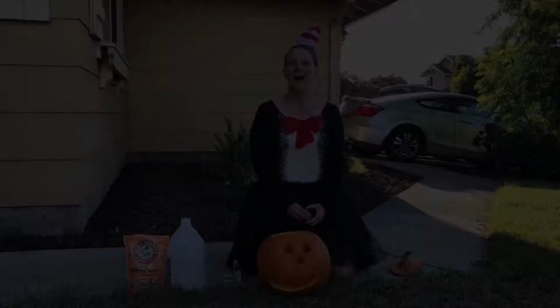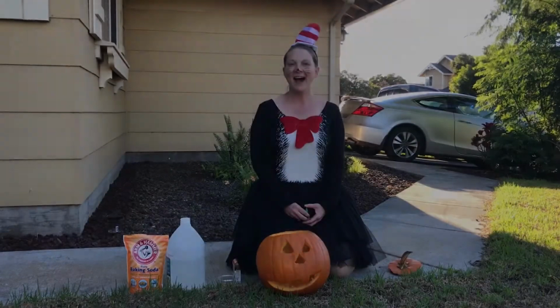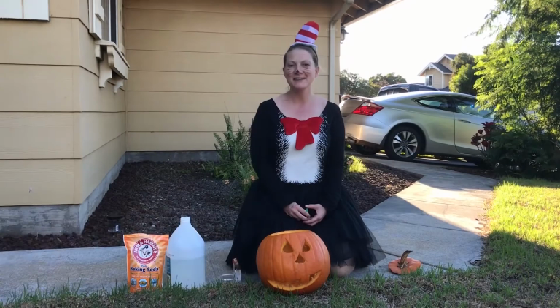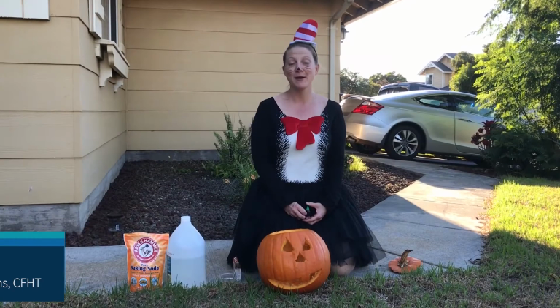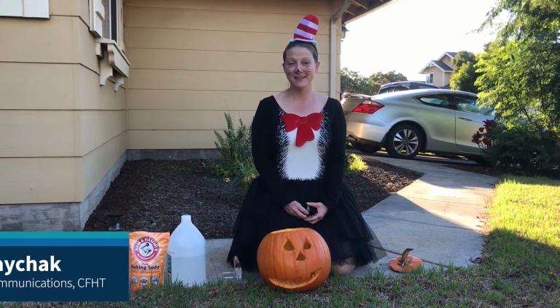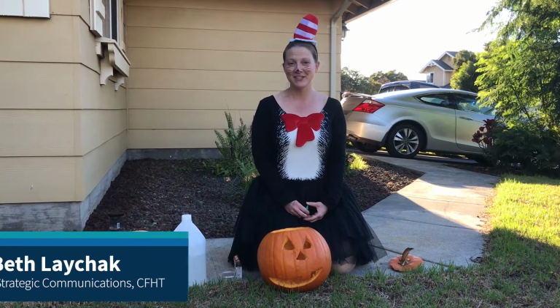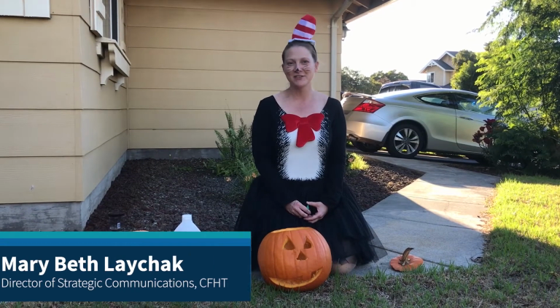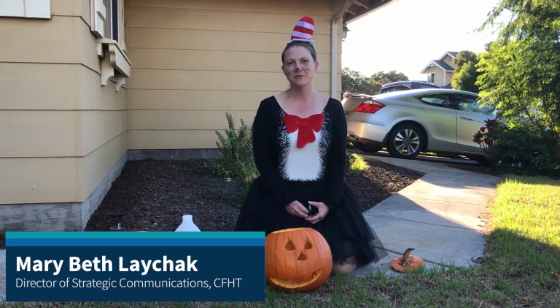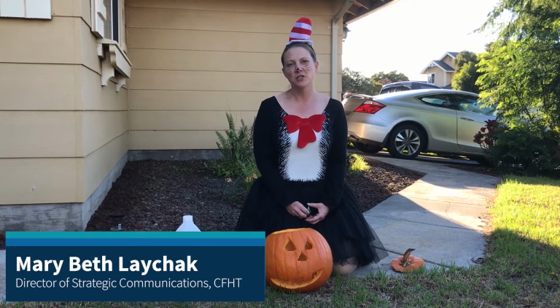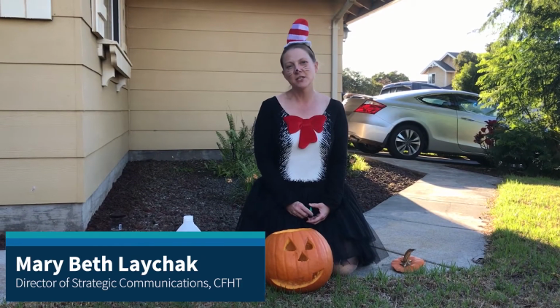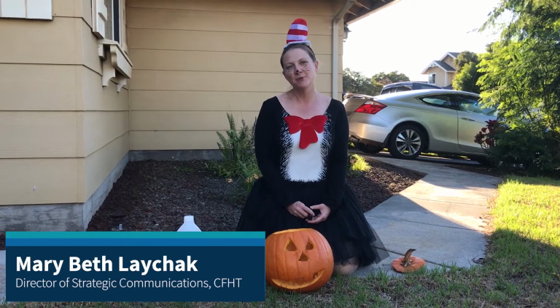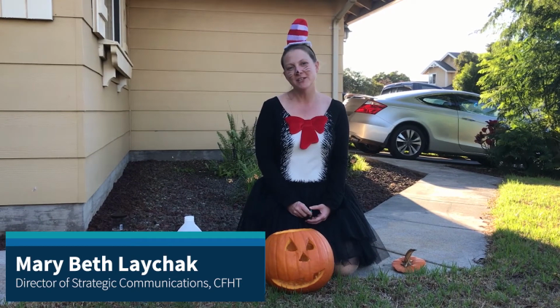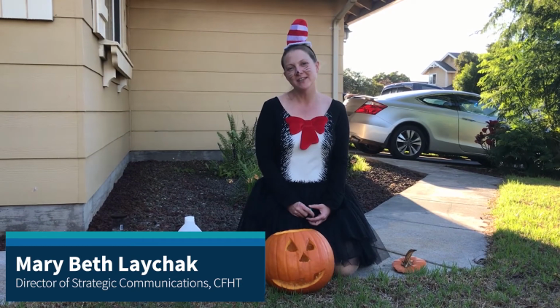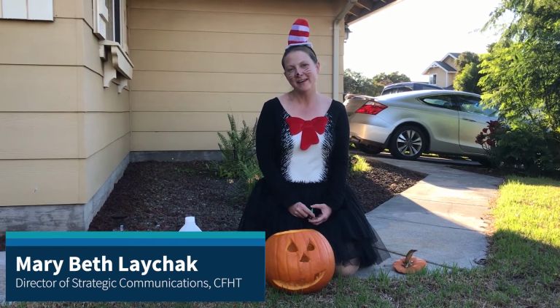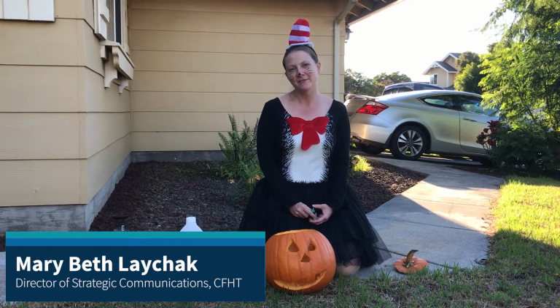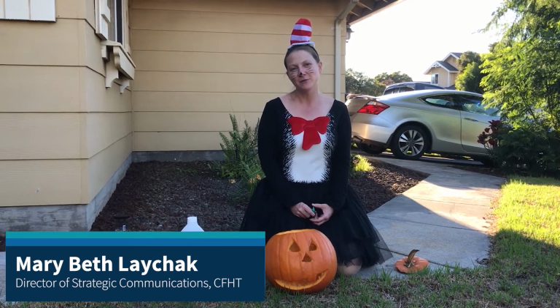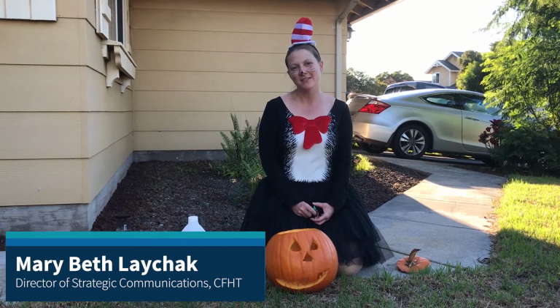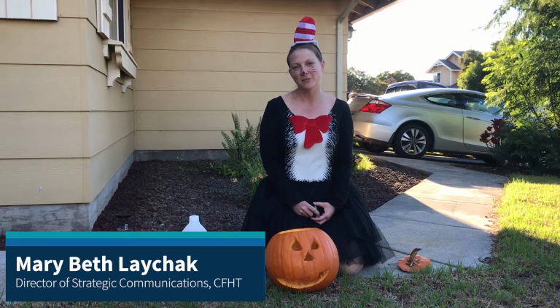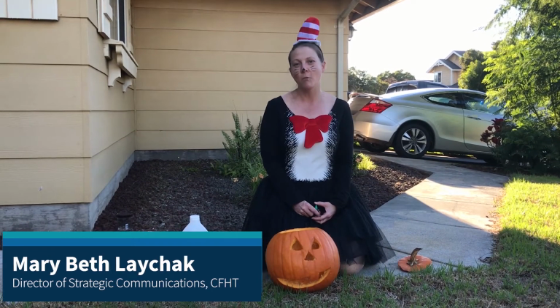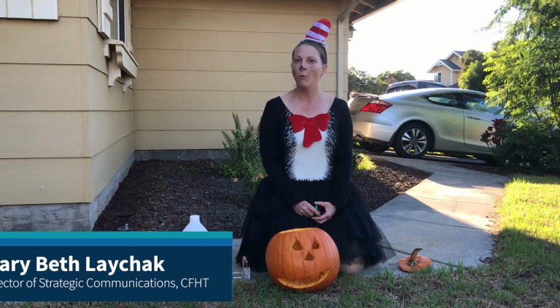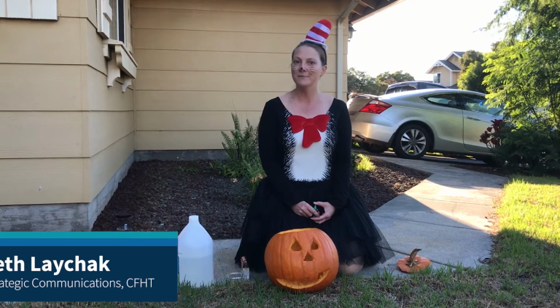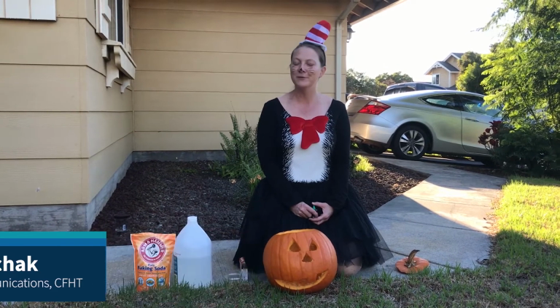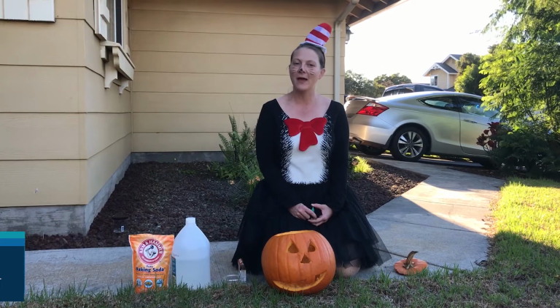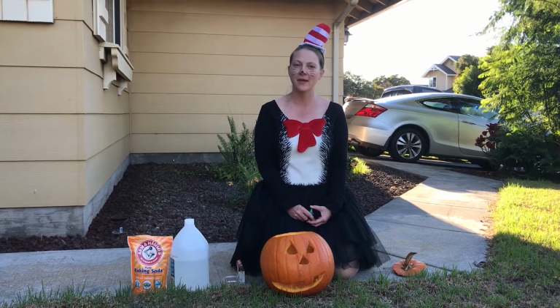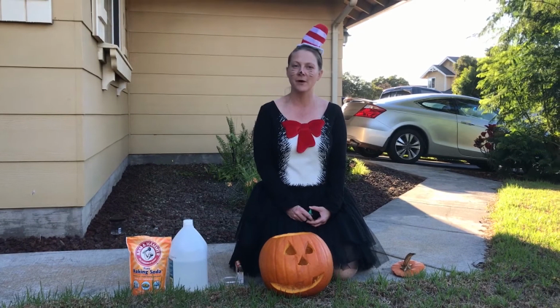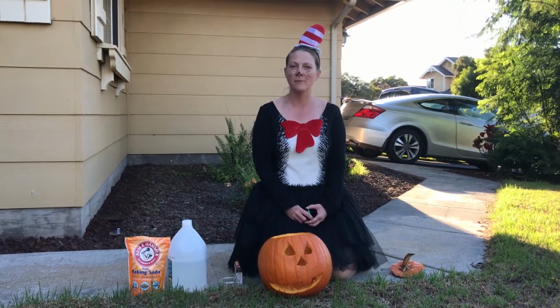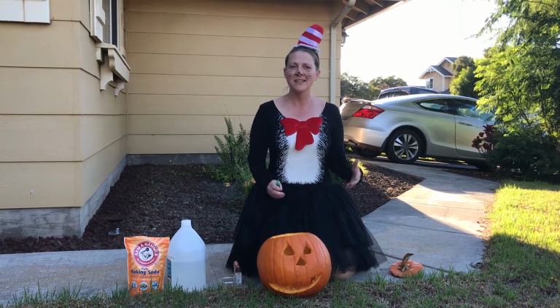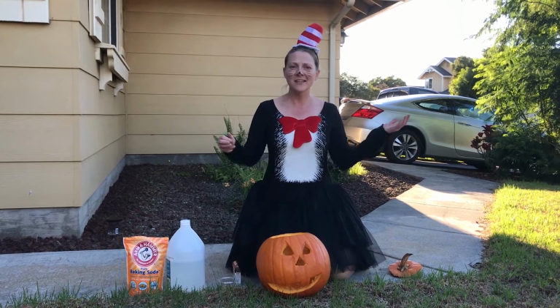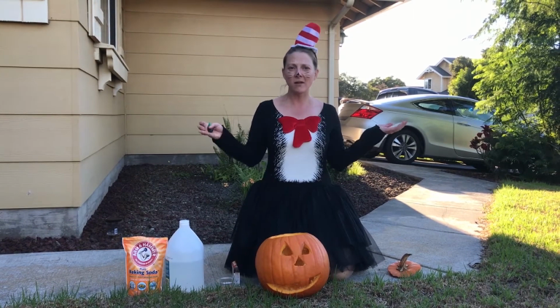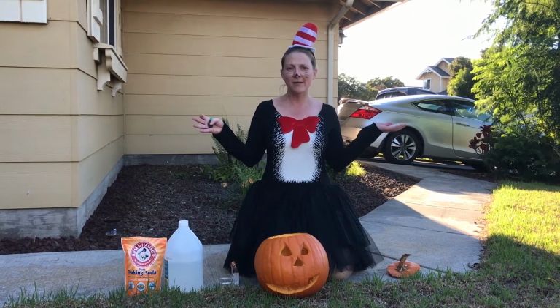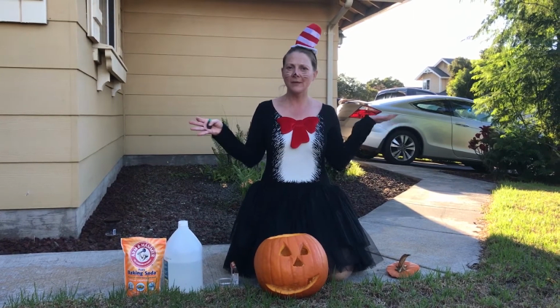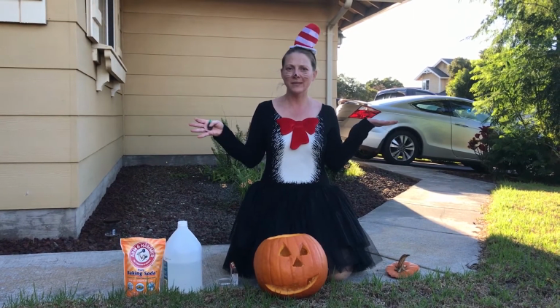Hi, I'm Mary Beth Lechak, Director of Strategic Communications at the Canada-France-Hawaii Telescope. Welcome to MKO at Home. Today's all about Halloween.